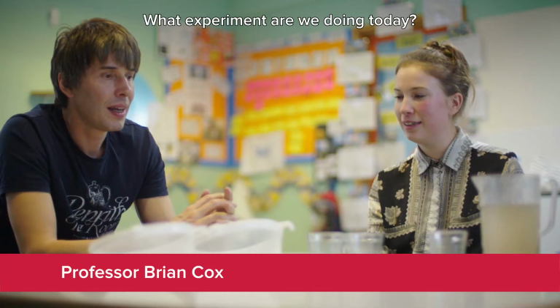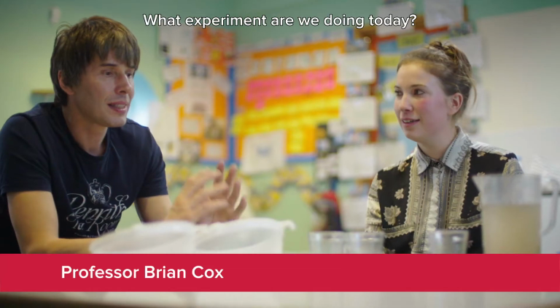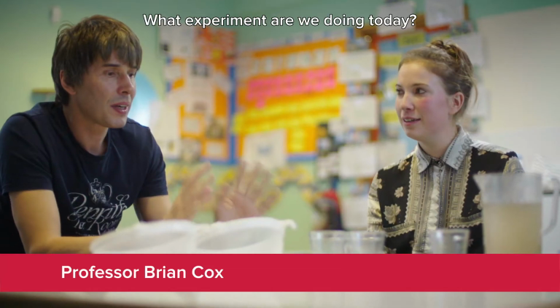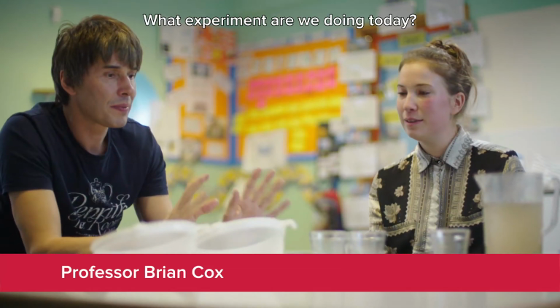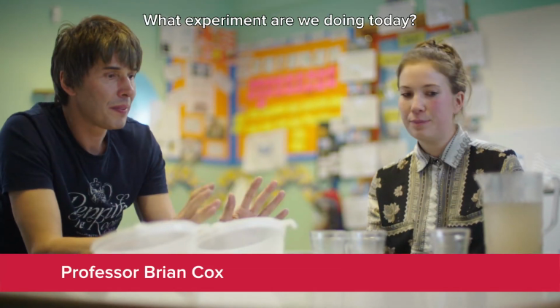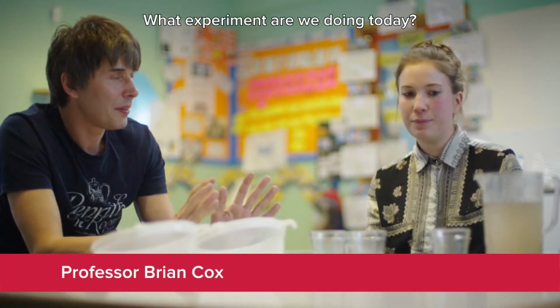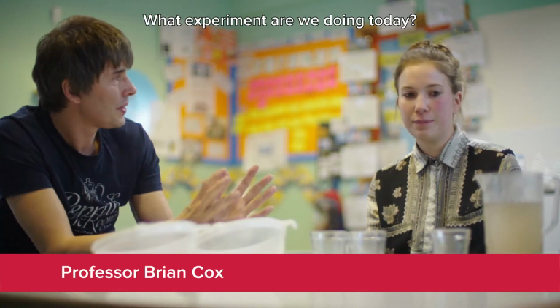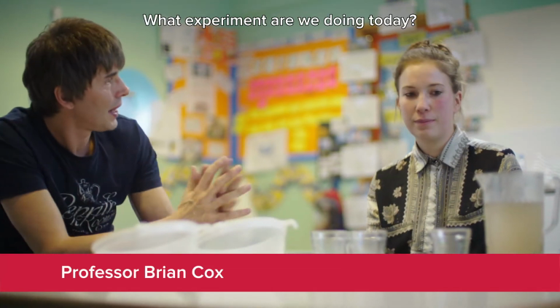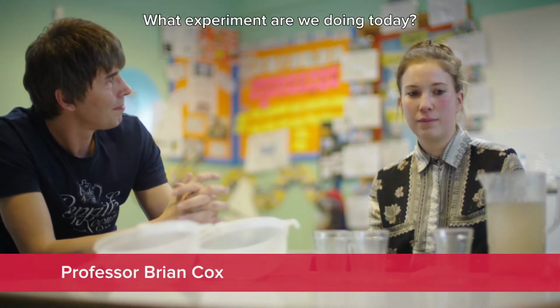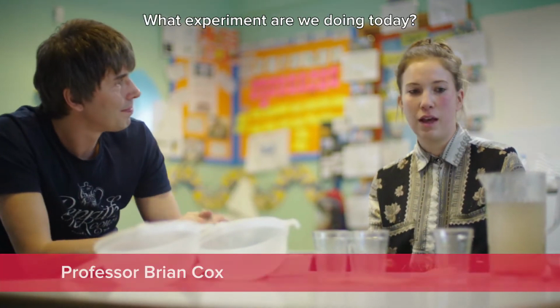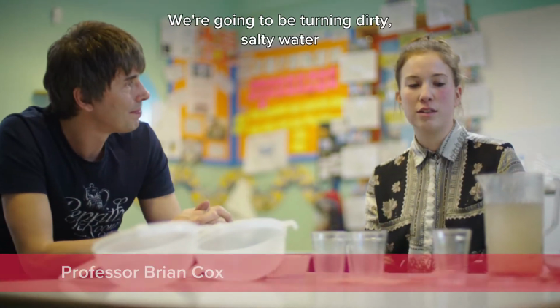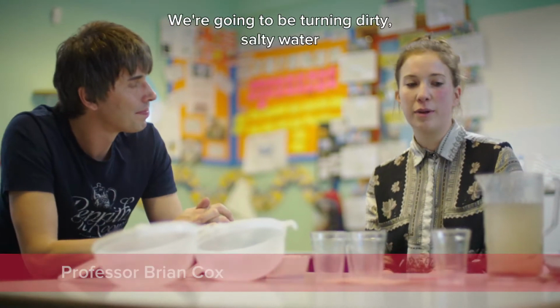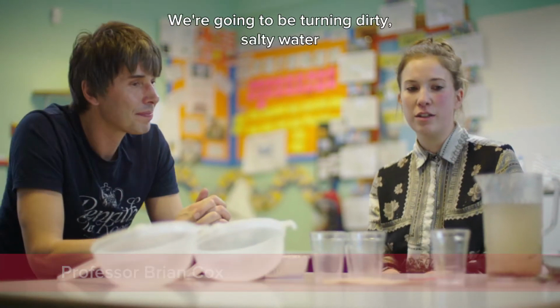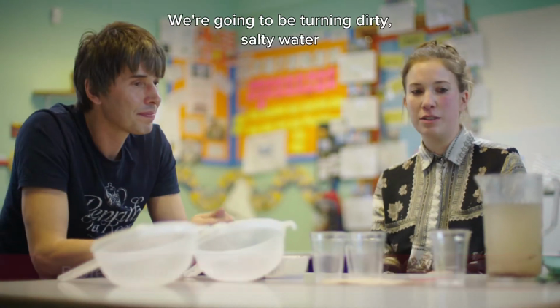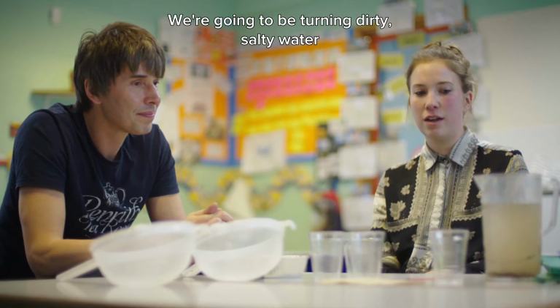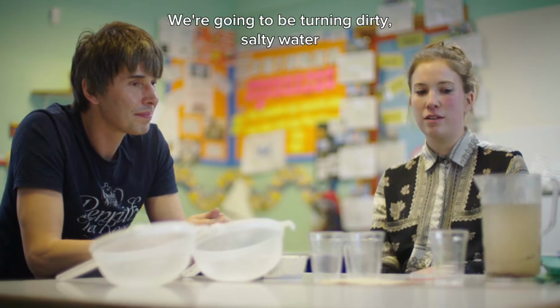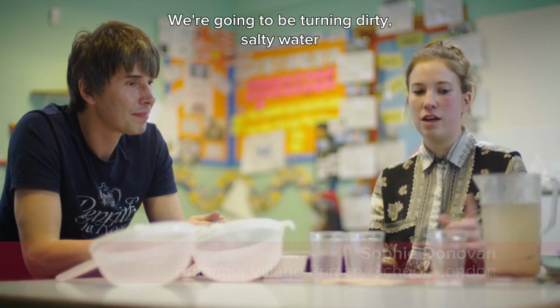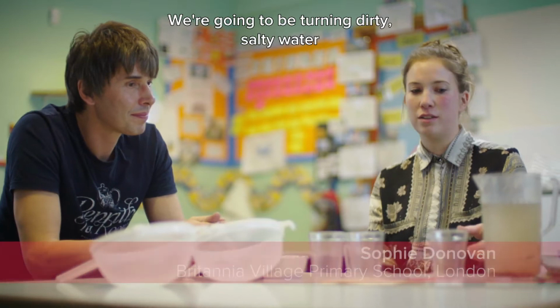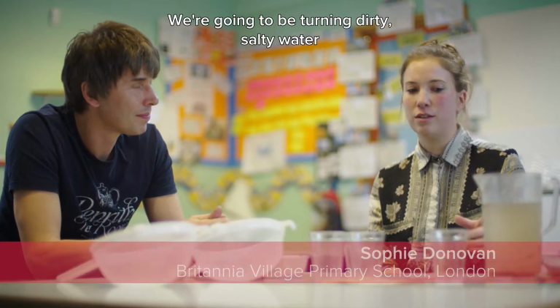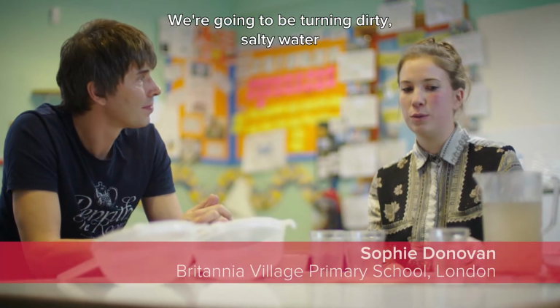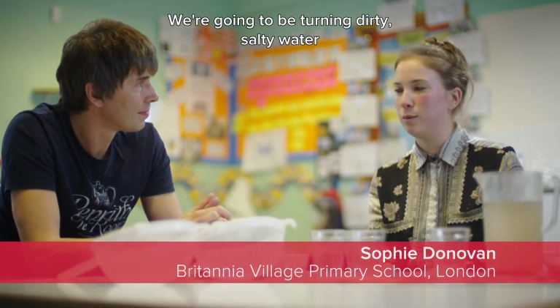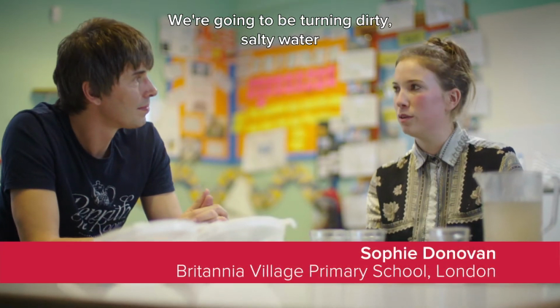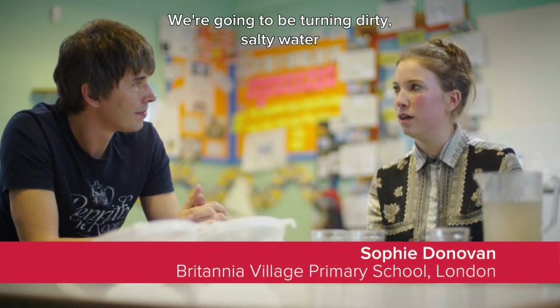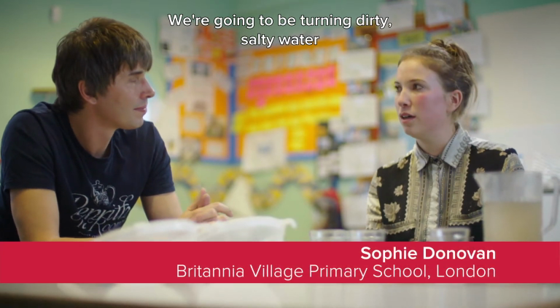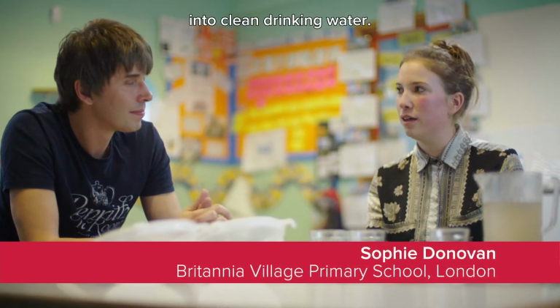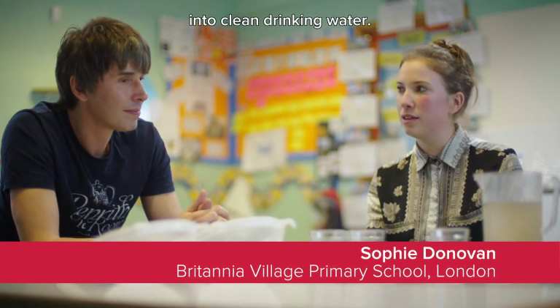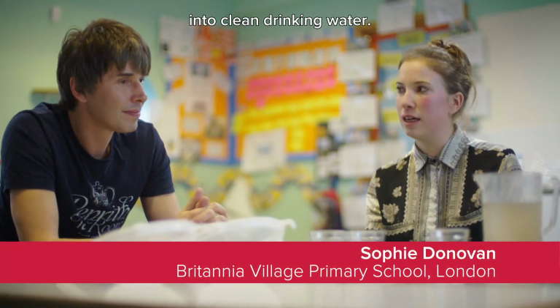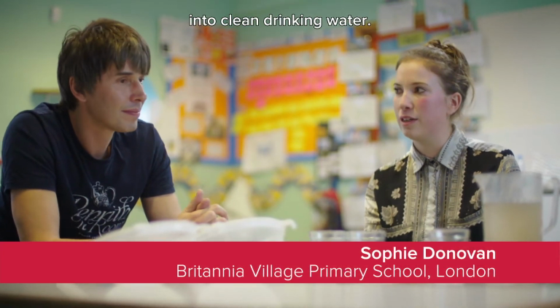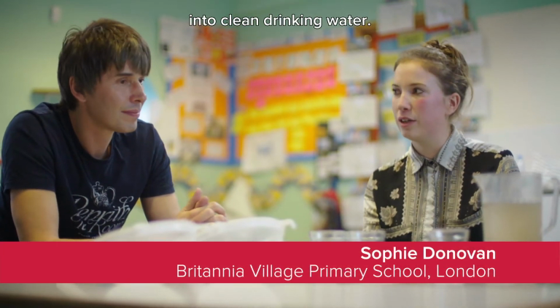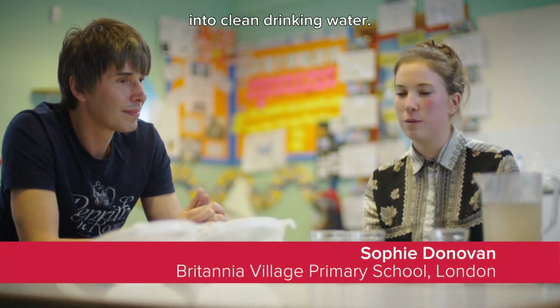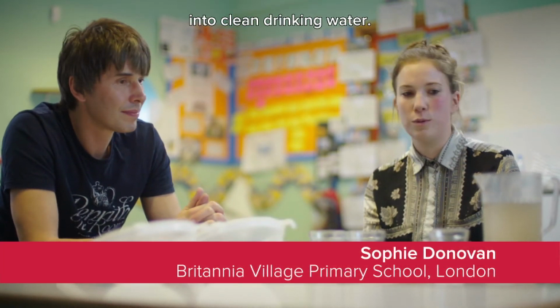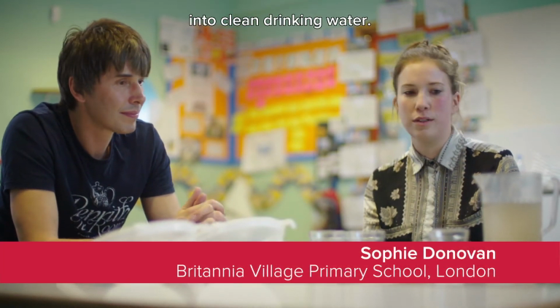So what experiment are we doing today? So we're going to be turning dirty, salty water into clean drinking water.